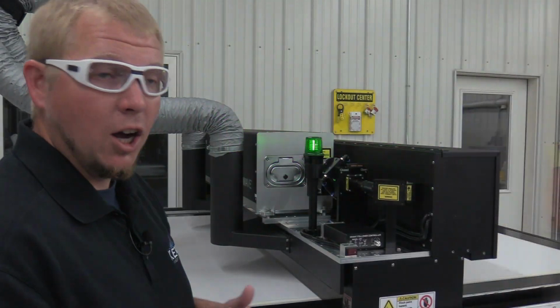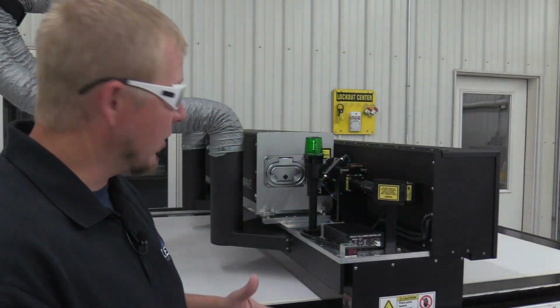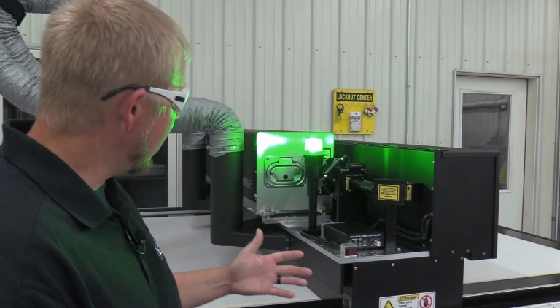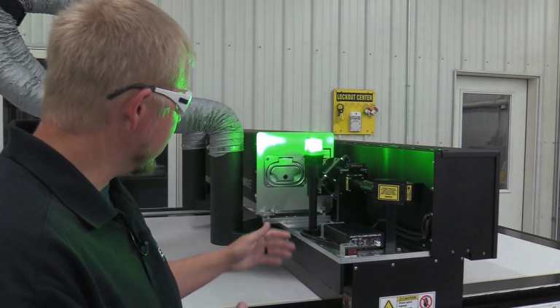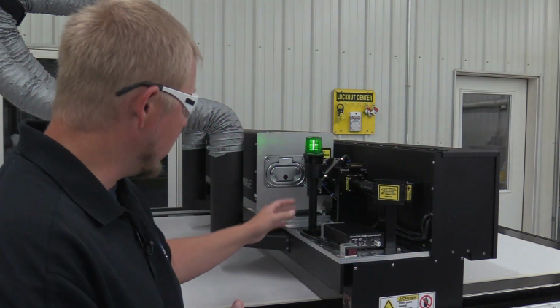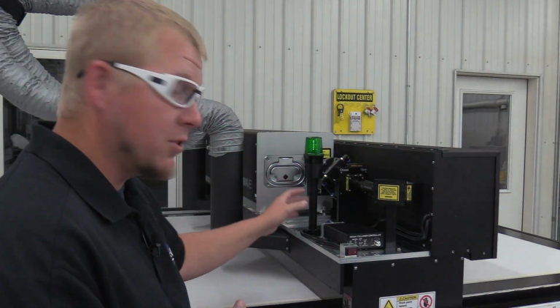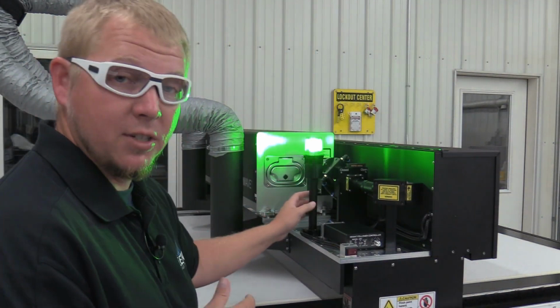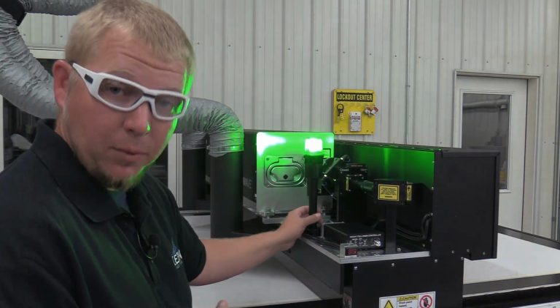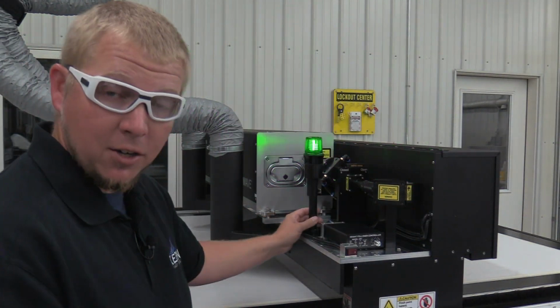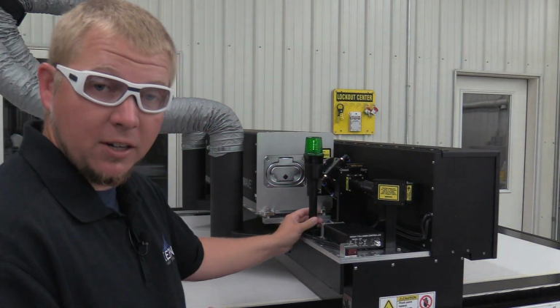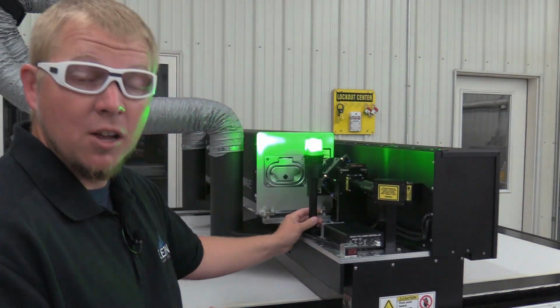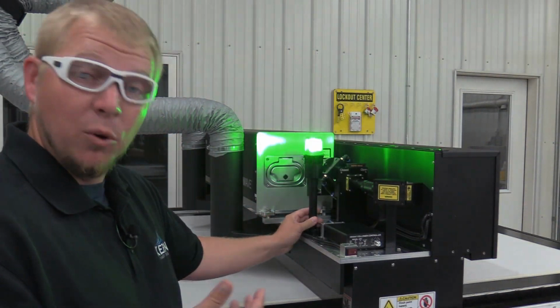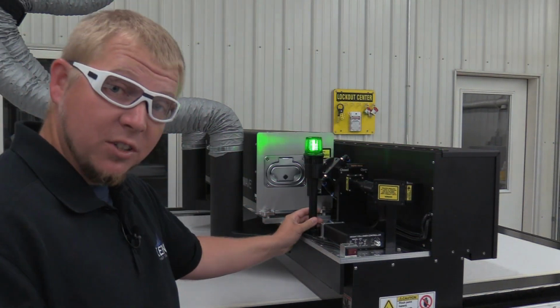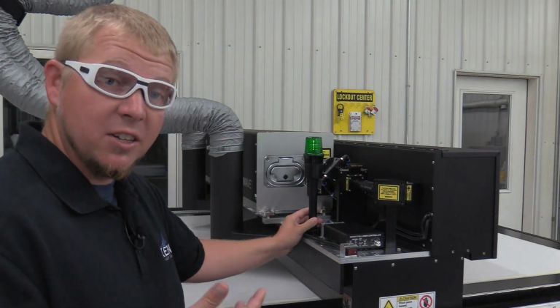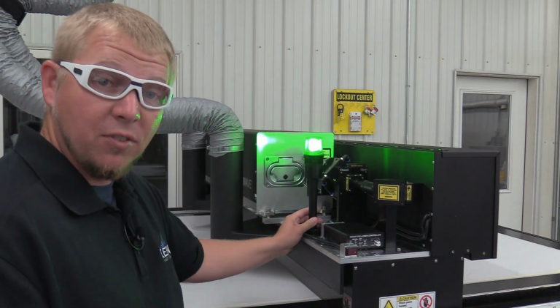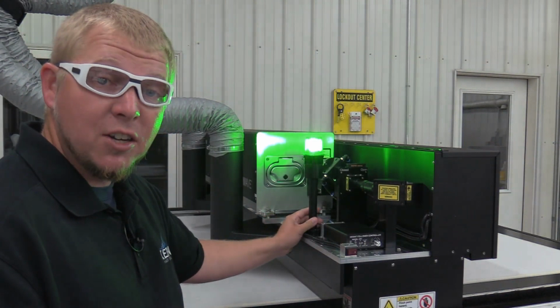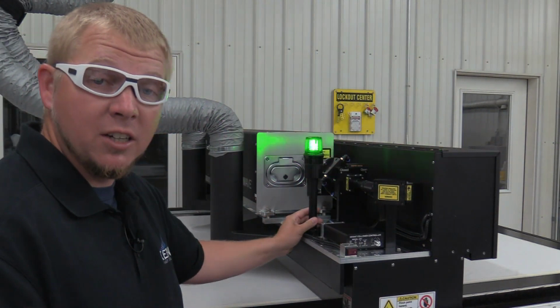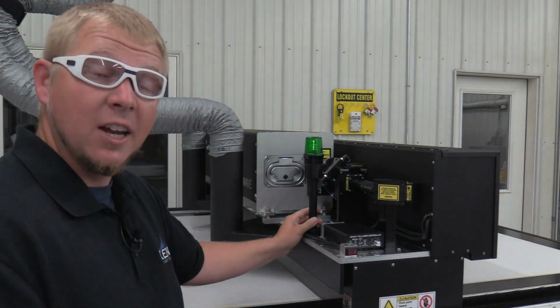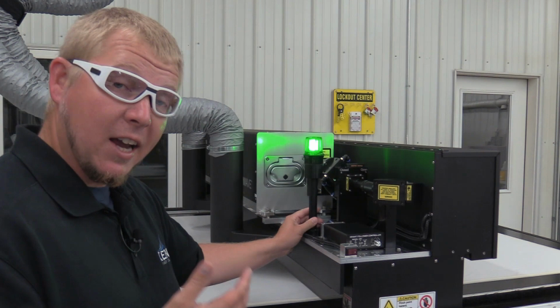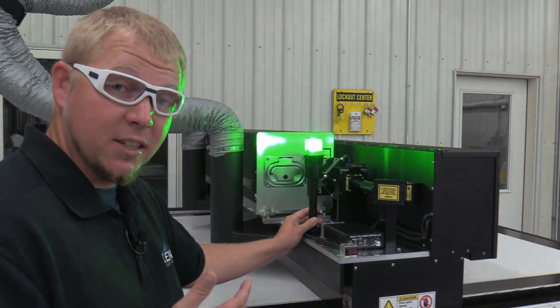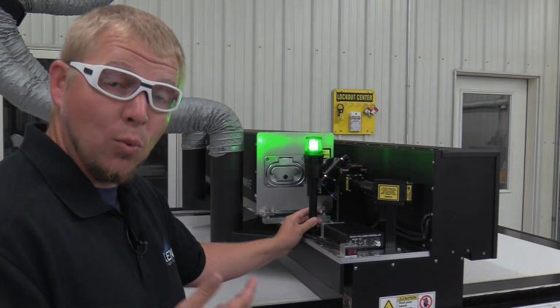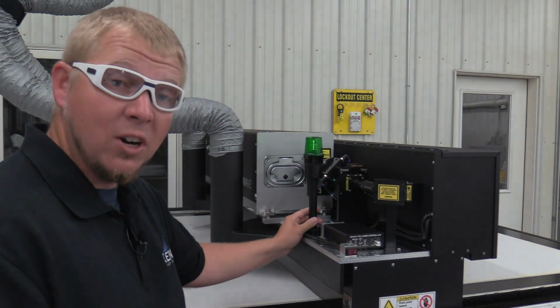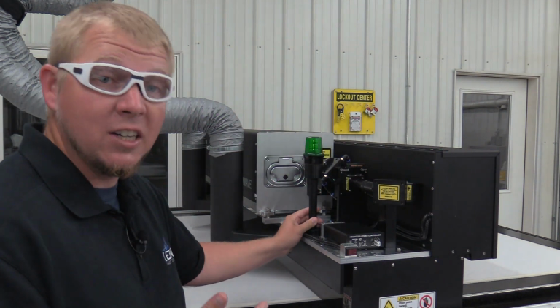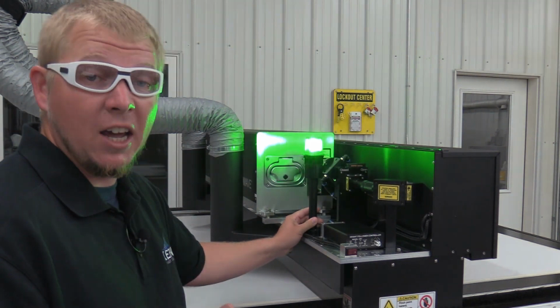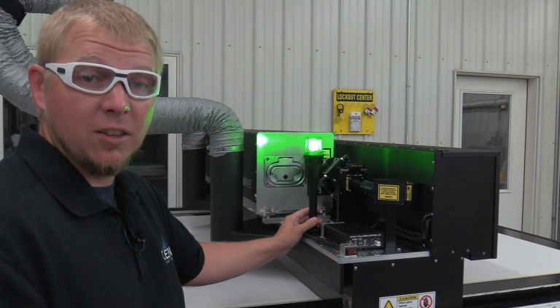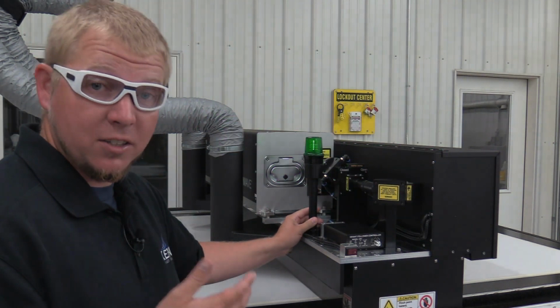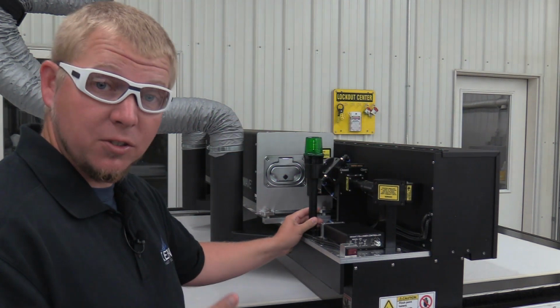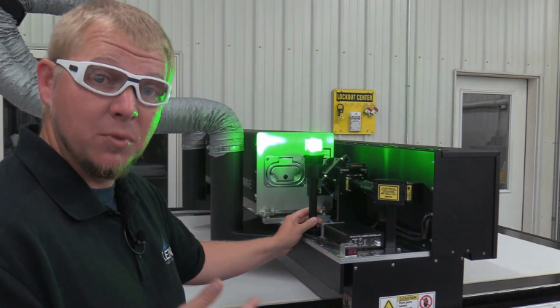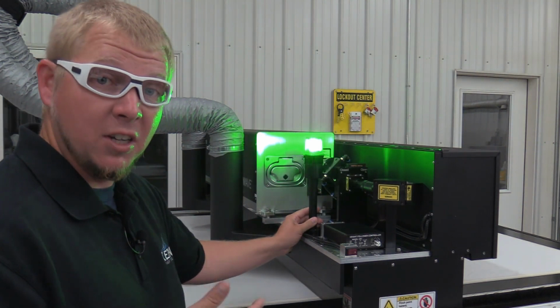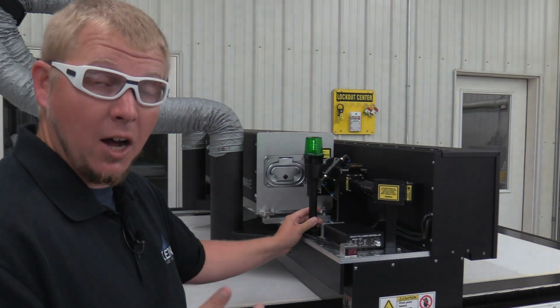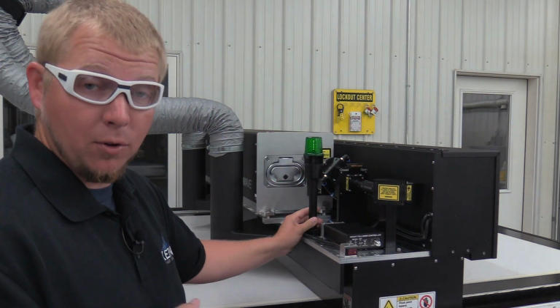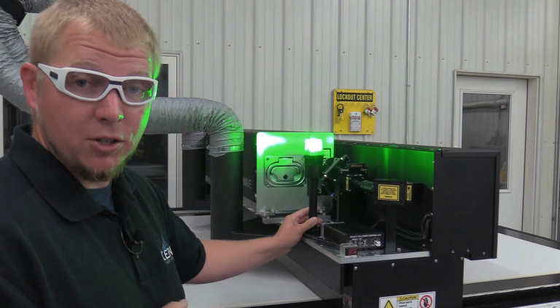A green light is mounted to the top gantry. When this light is flashing, it acts as a warning indicator that the system is in operation.